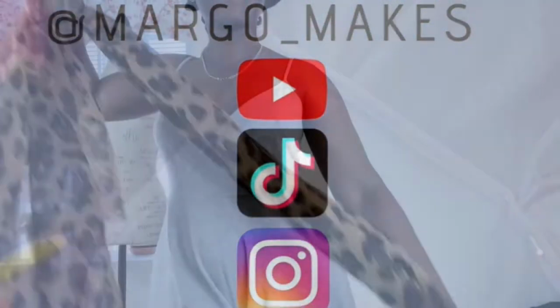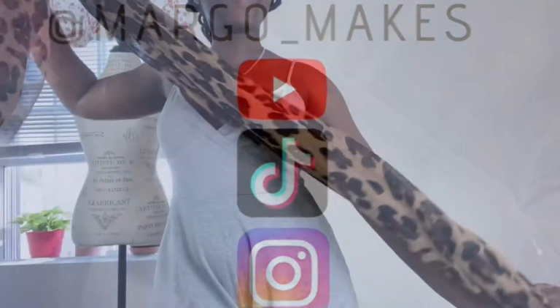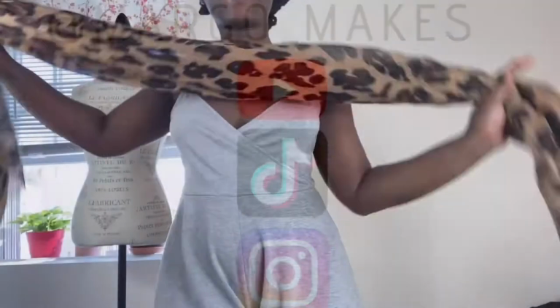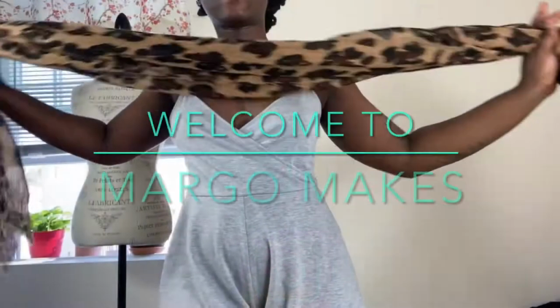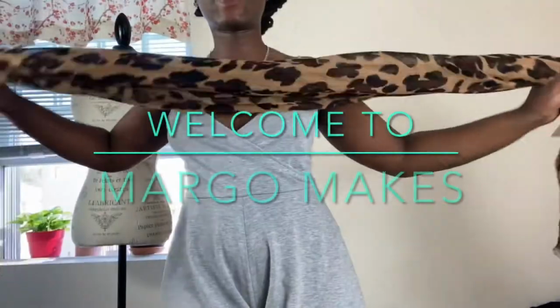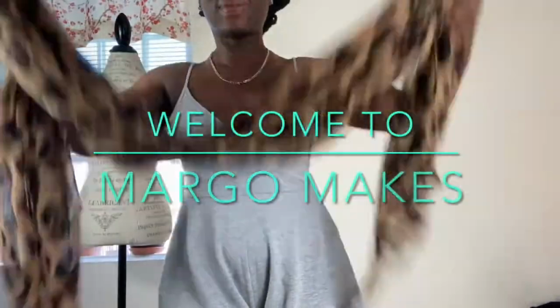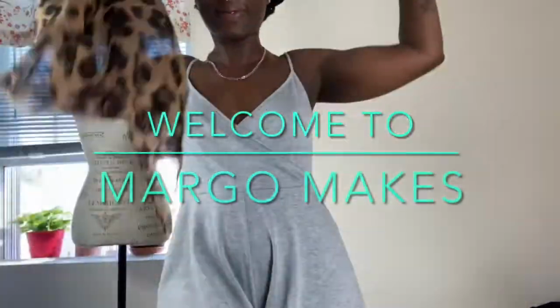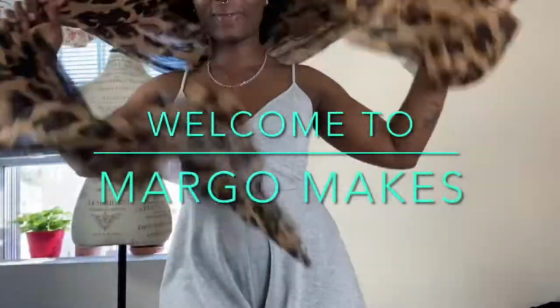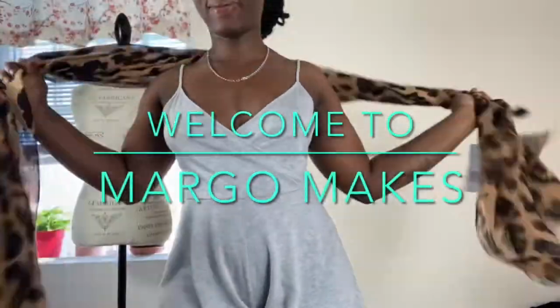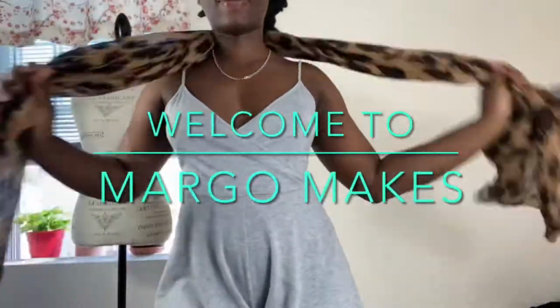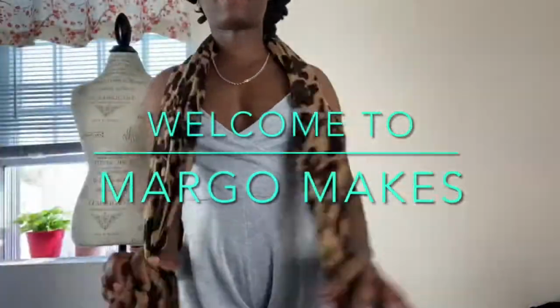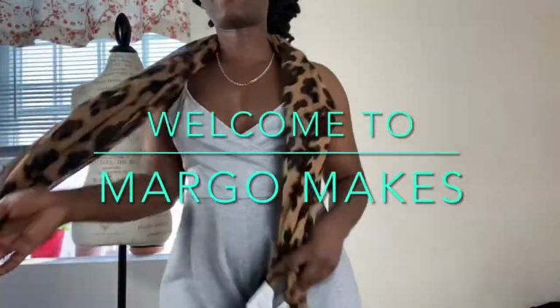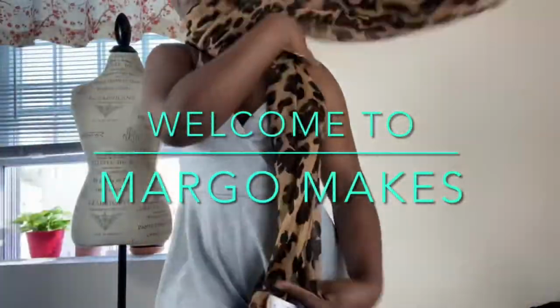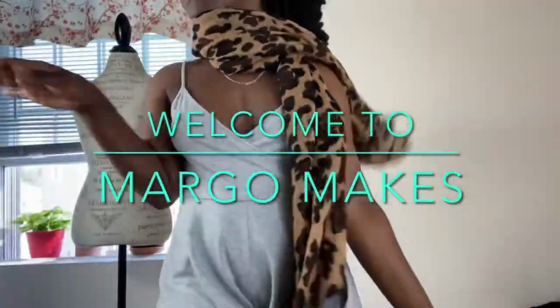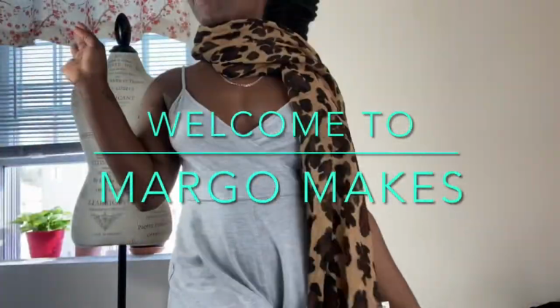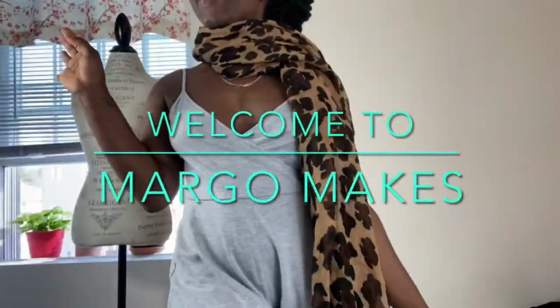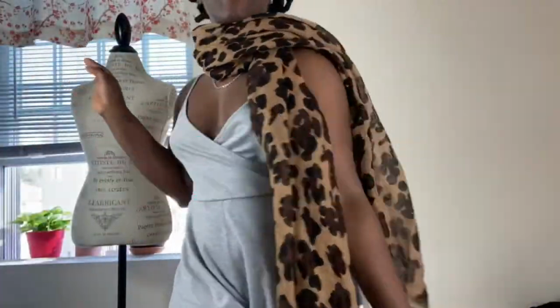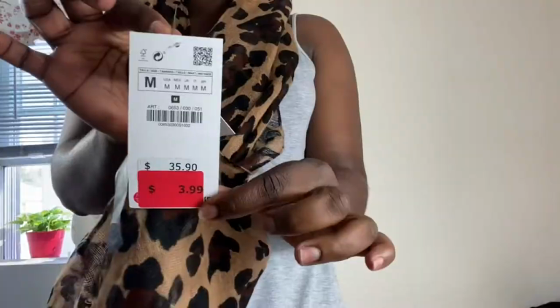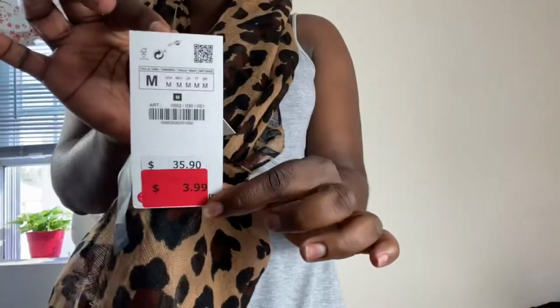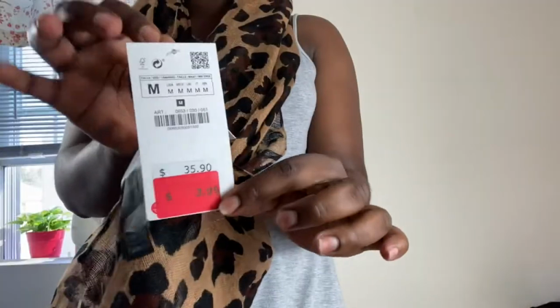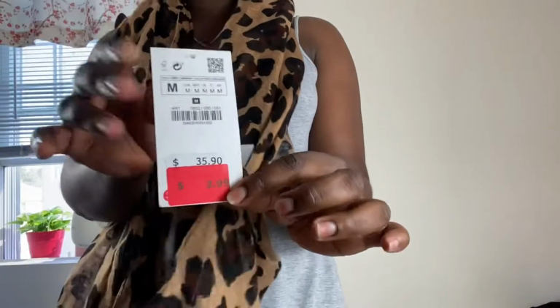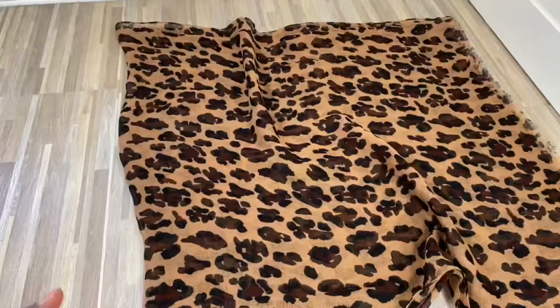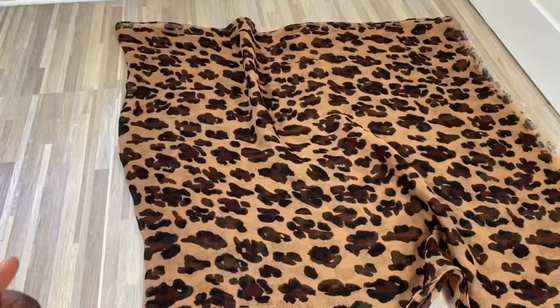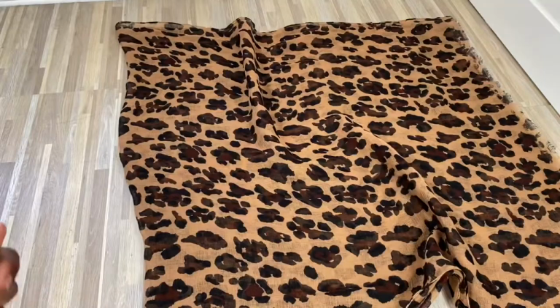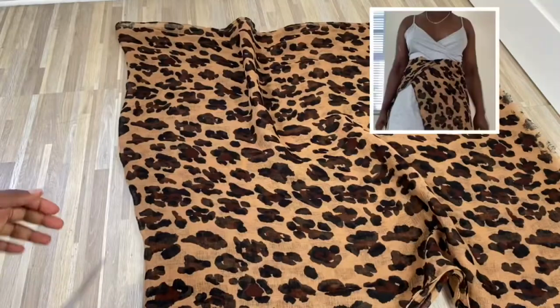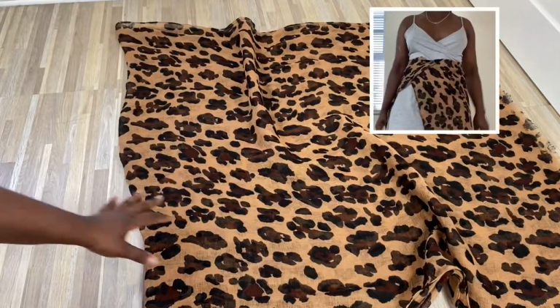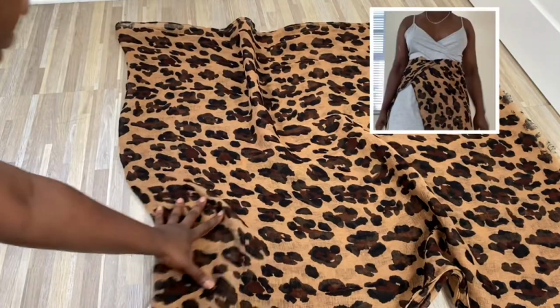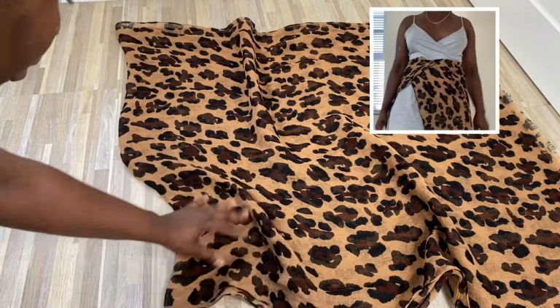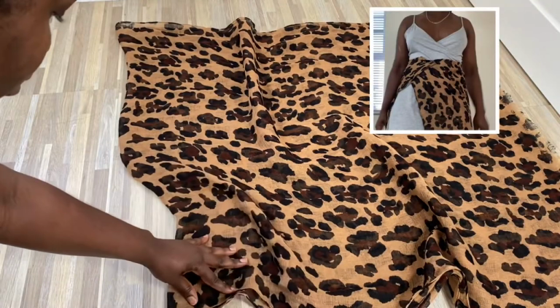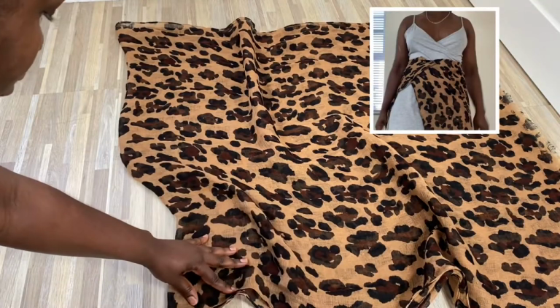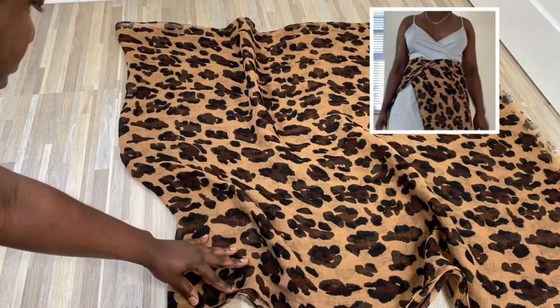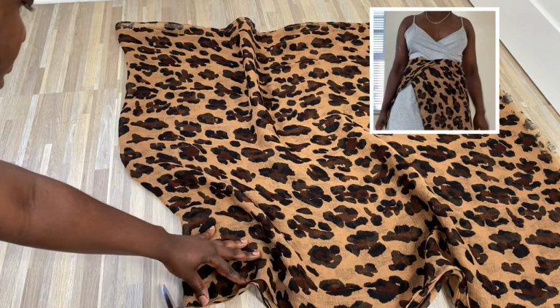Welcome to Marga Makes, and today we will be making a dress from this leopard print scarf.